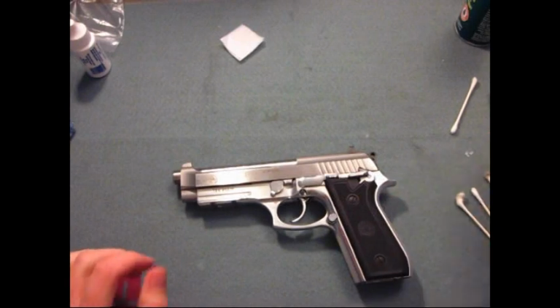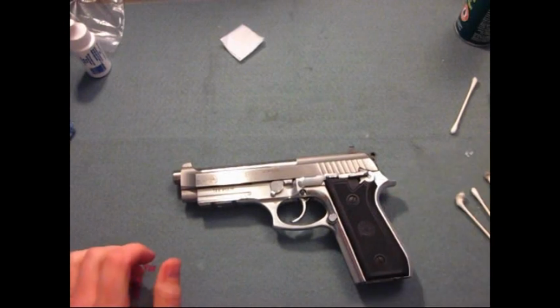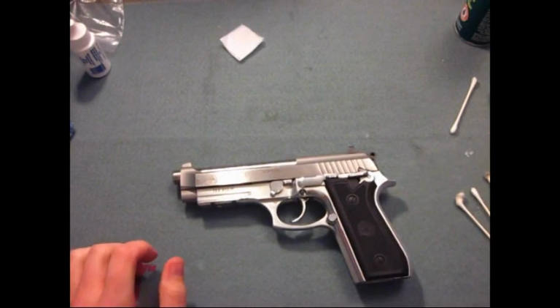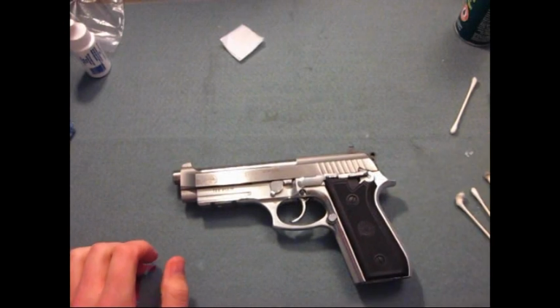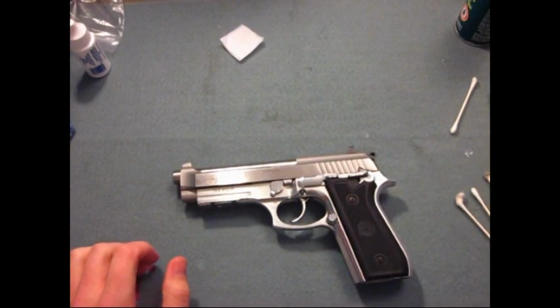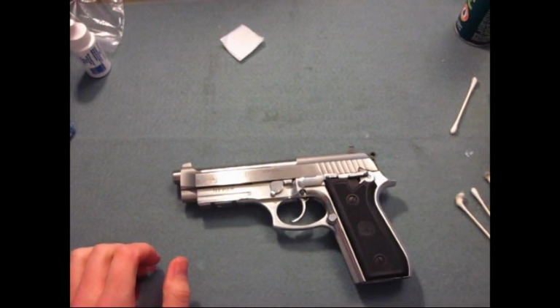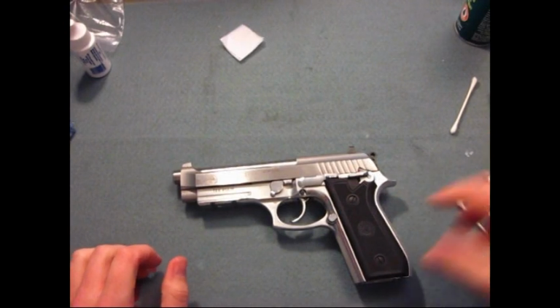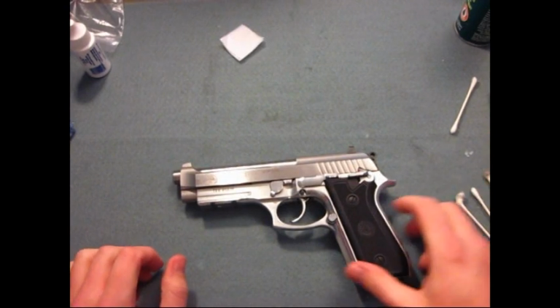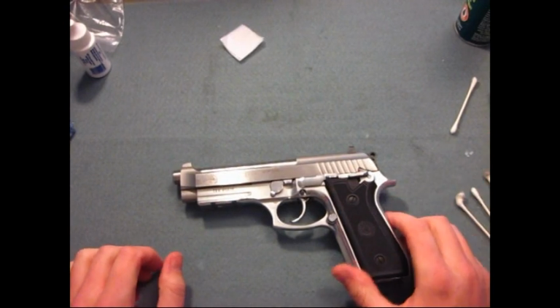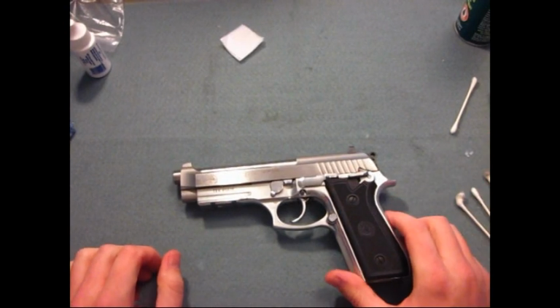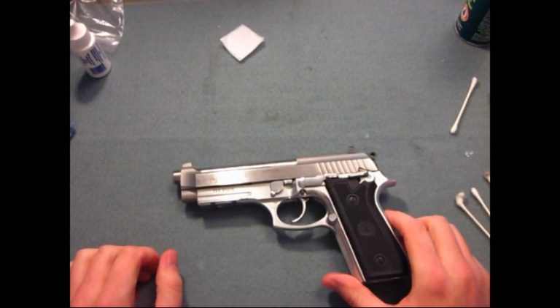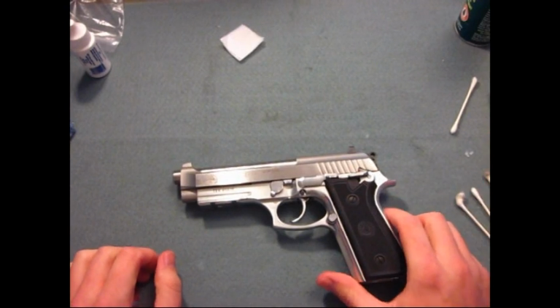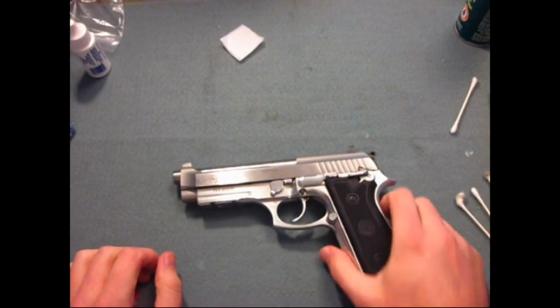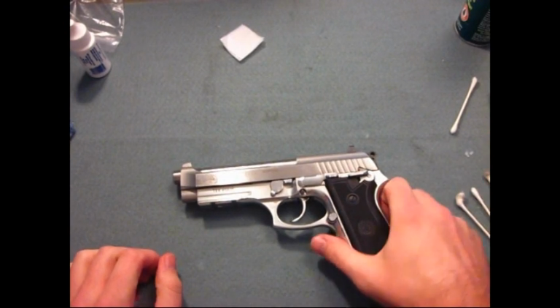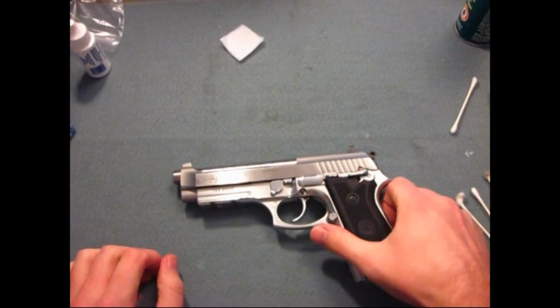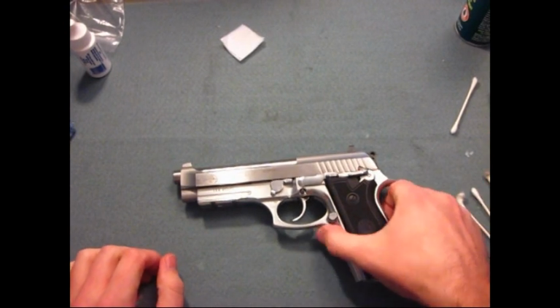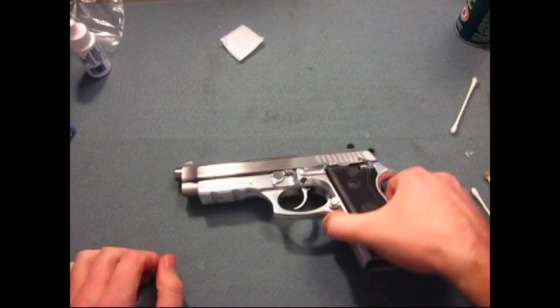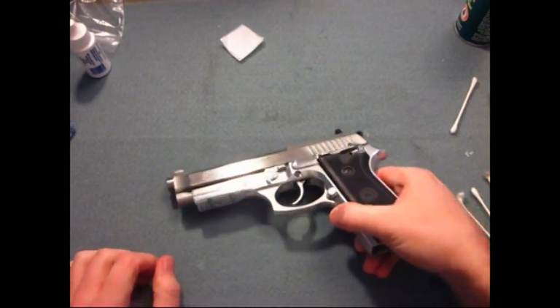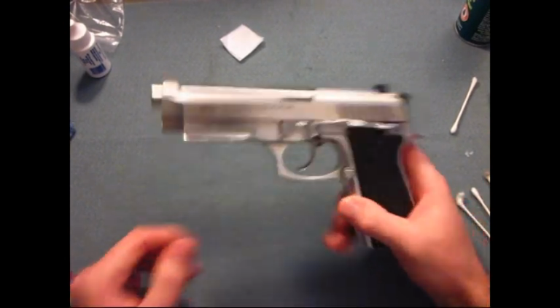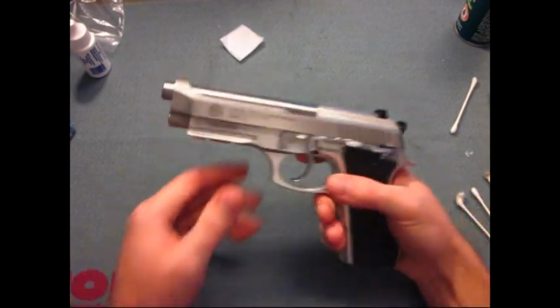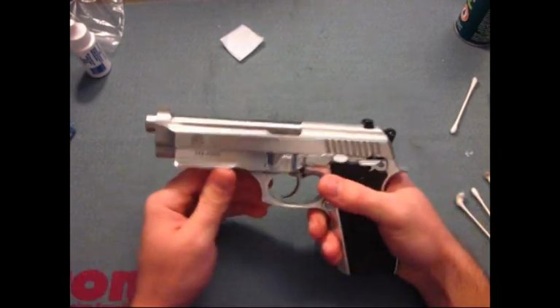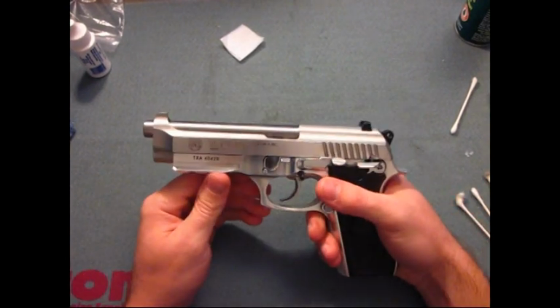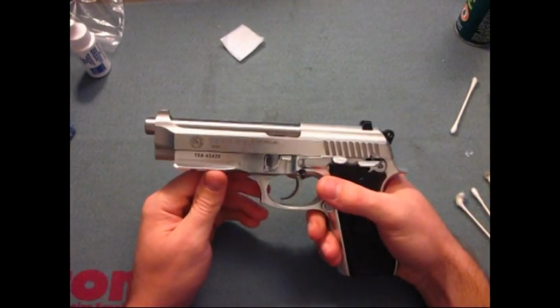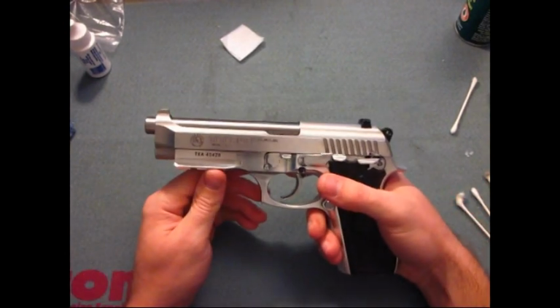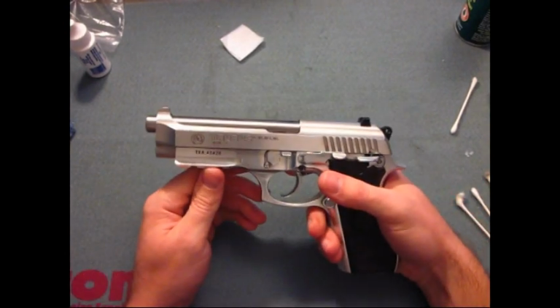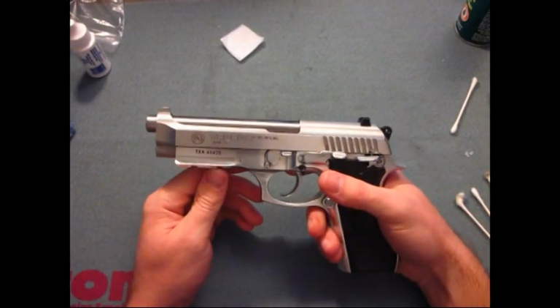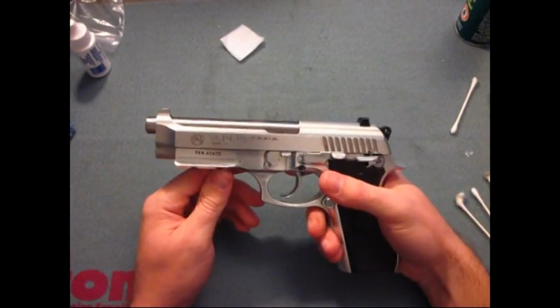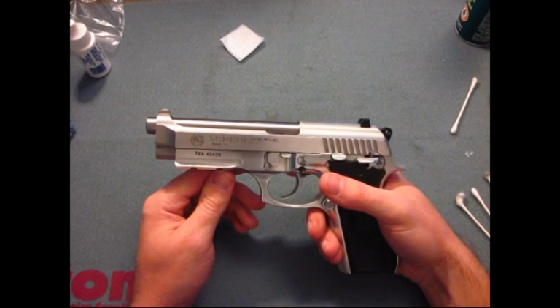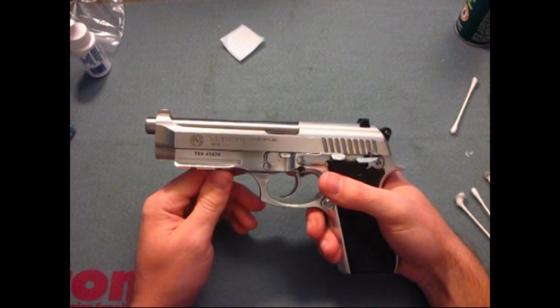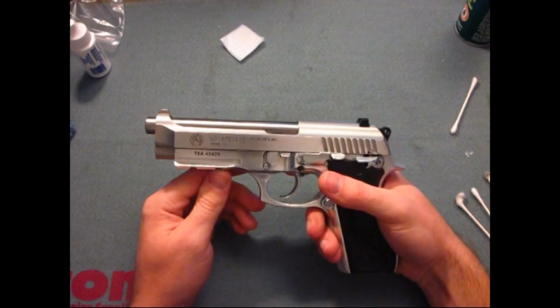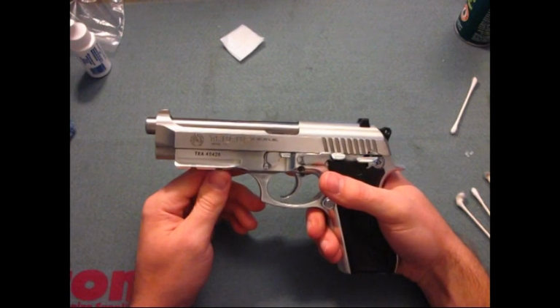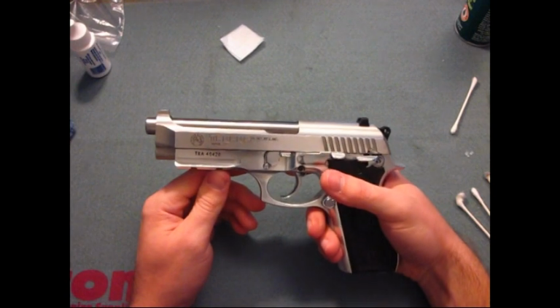What's going on guys? This is Burrs. I'm here to show you the Taurus PT-92 and how to clean it today.